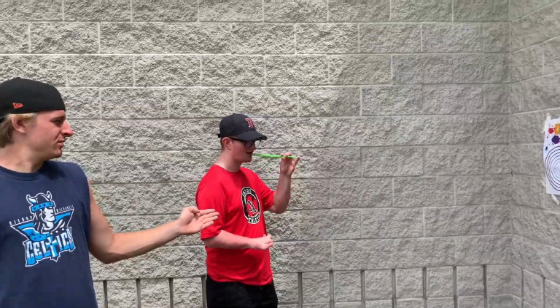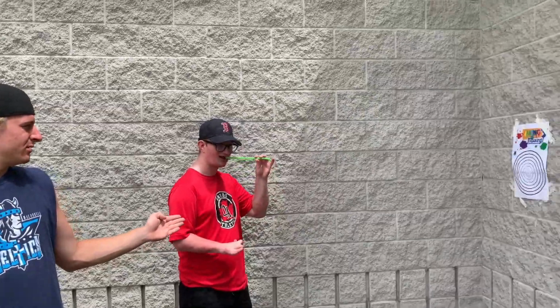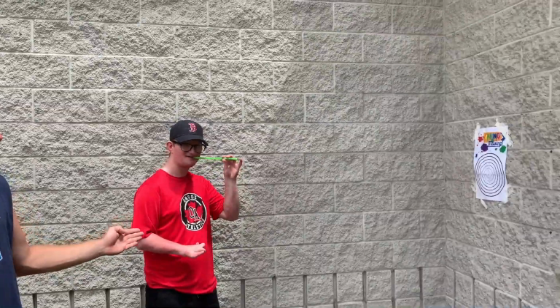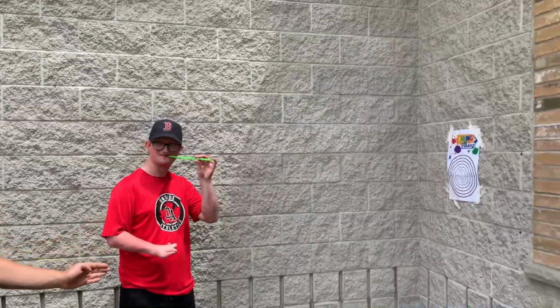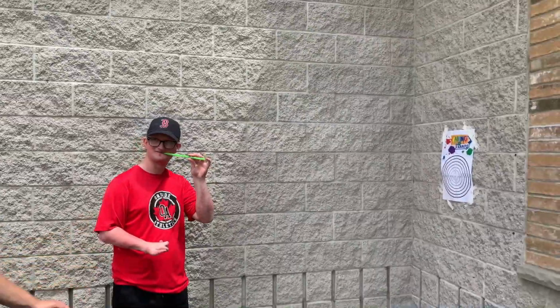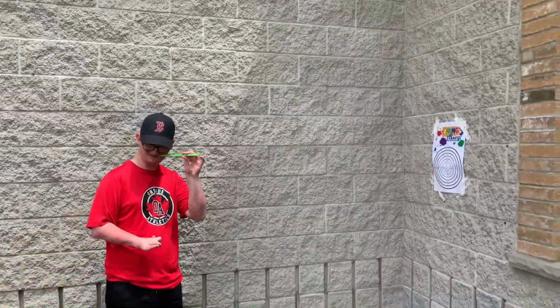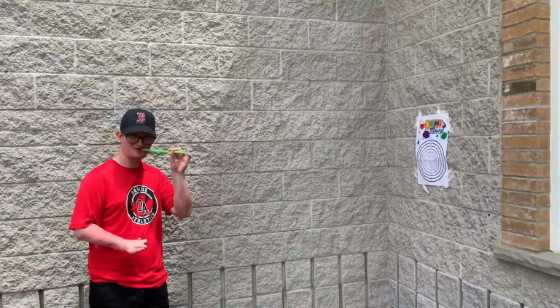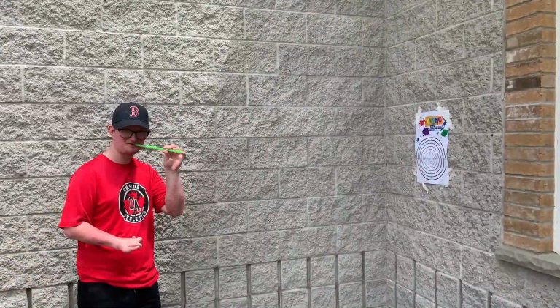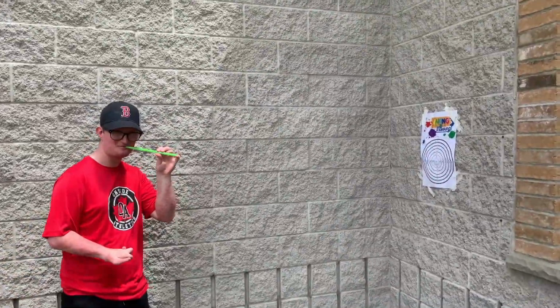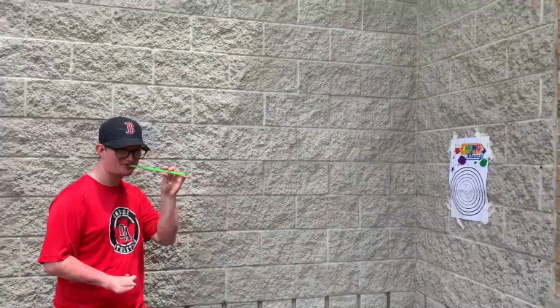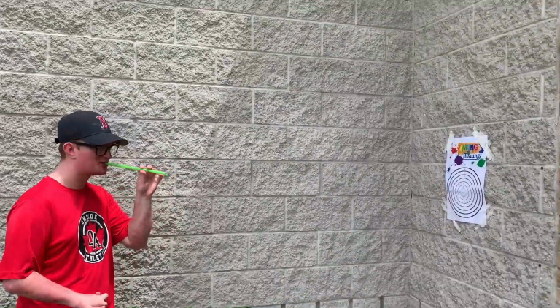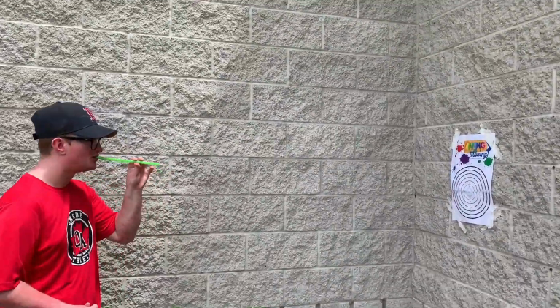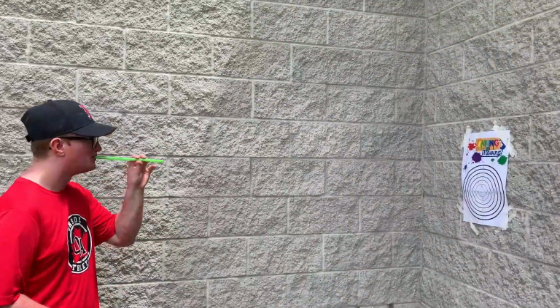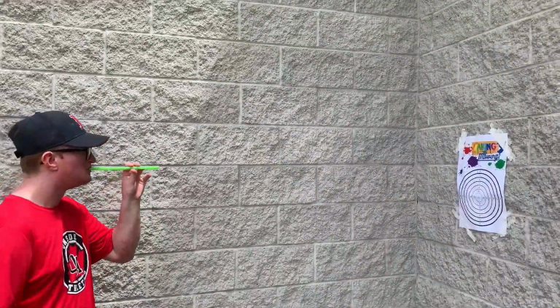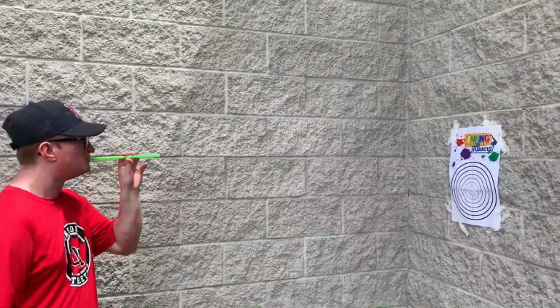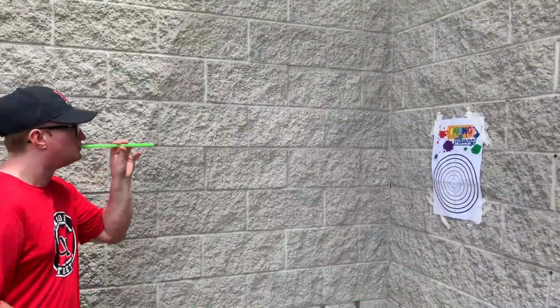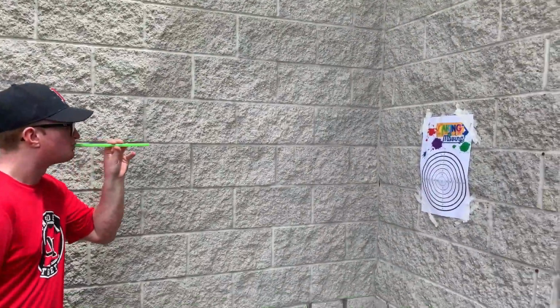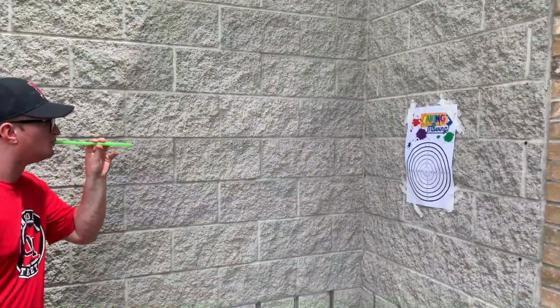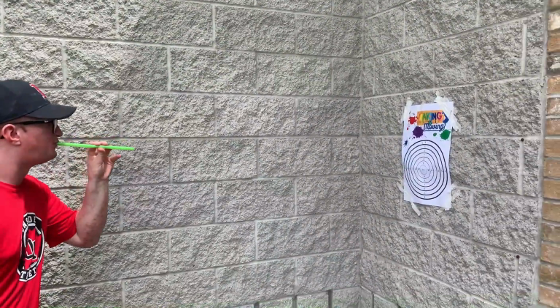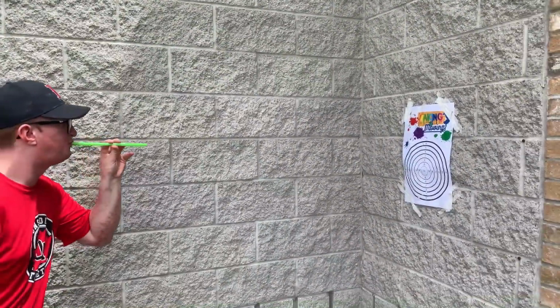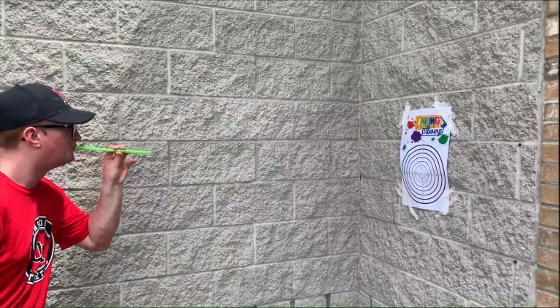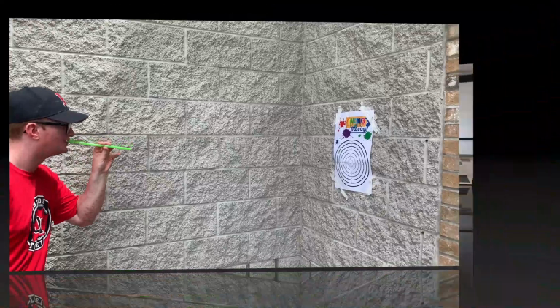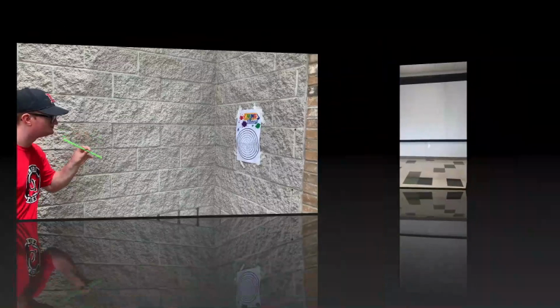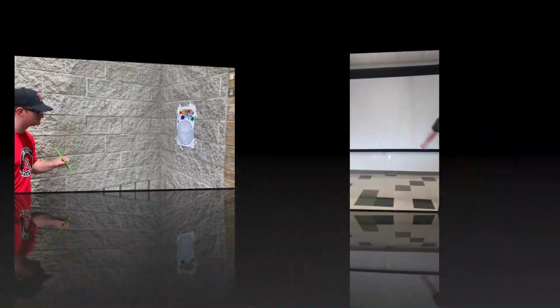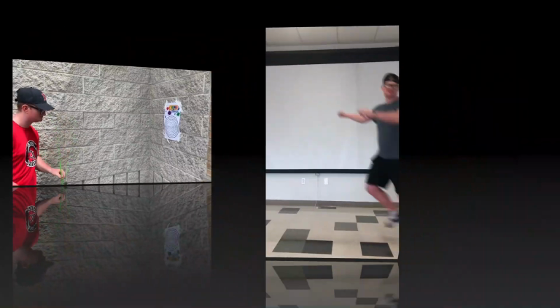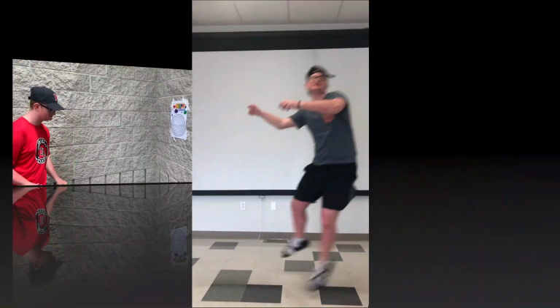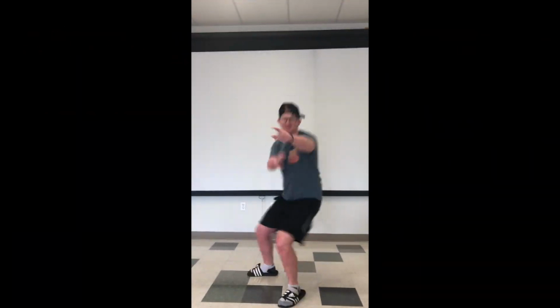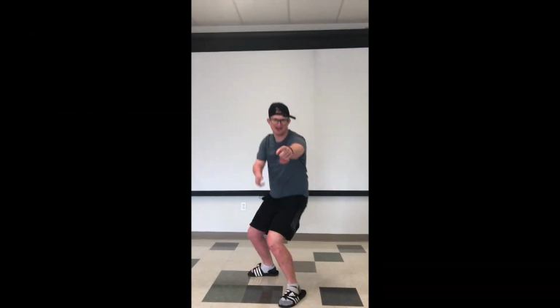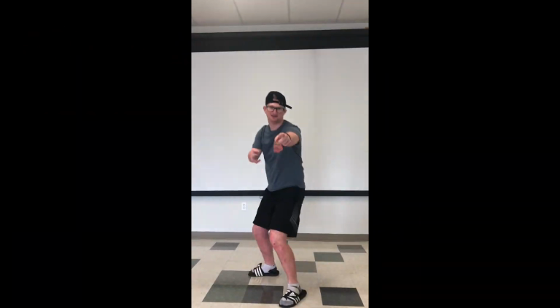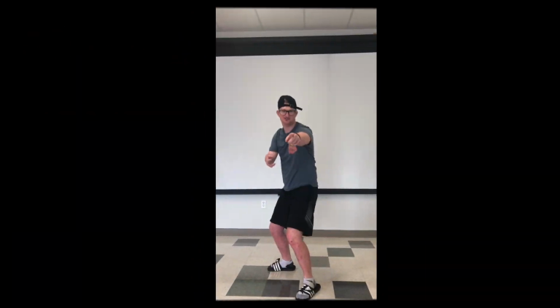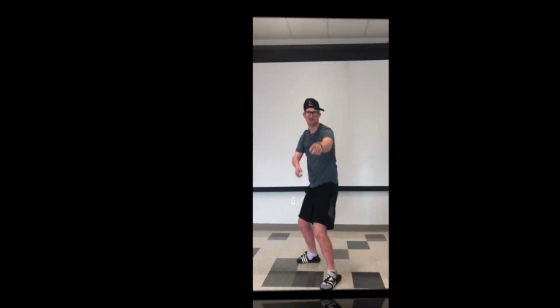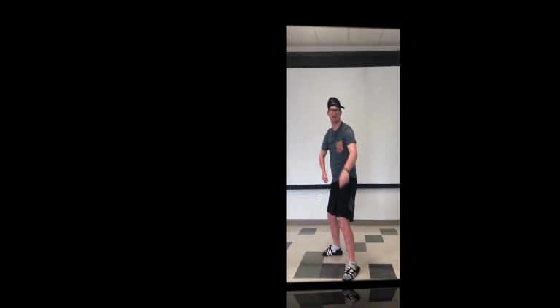Ready? Three, two, one, go. Beauty. And now it's your turn.